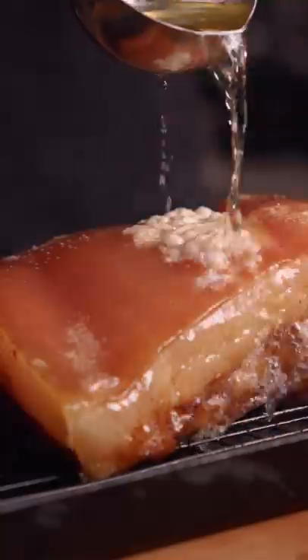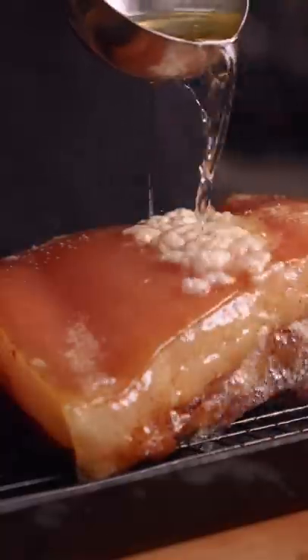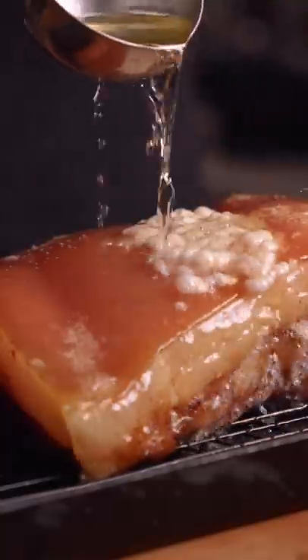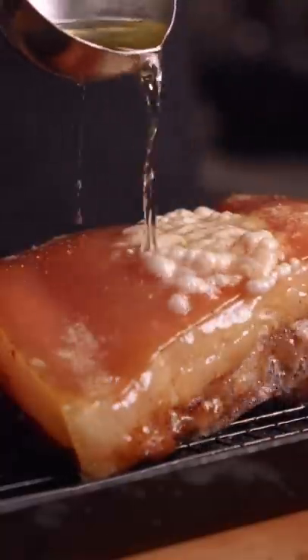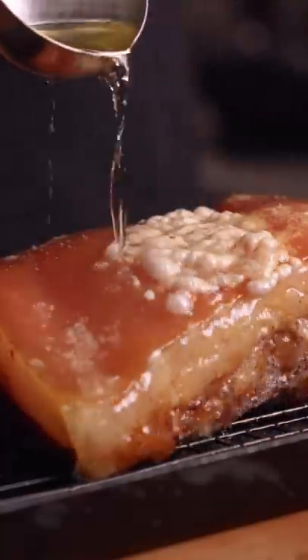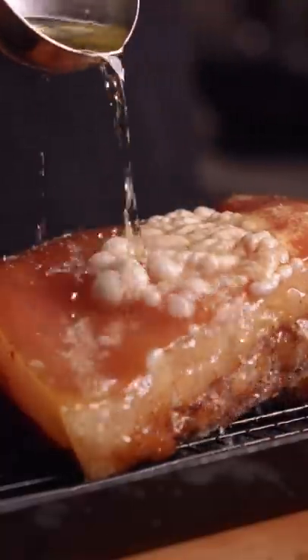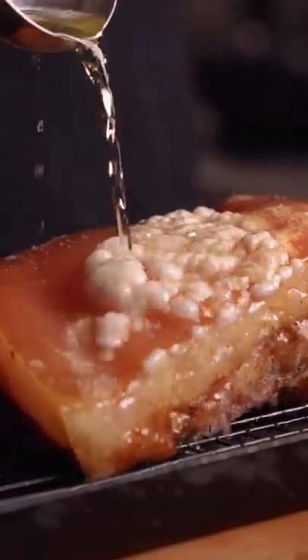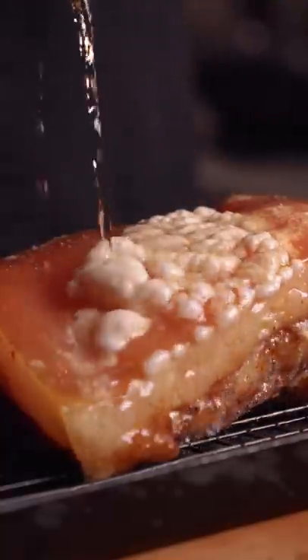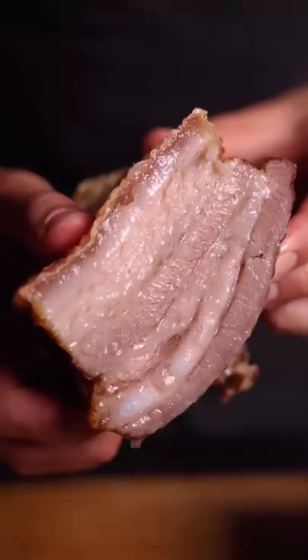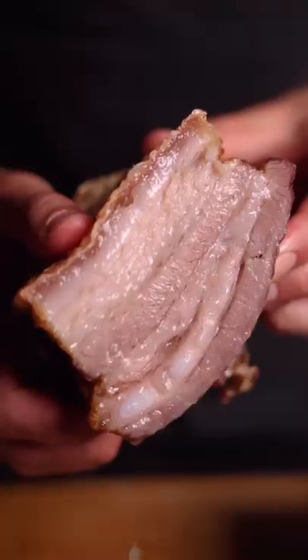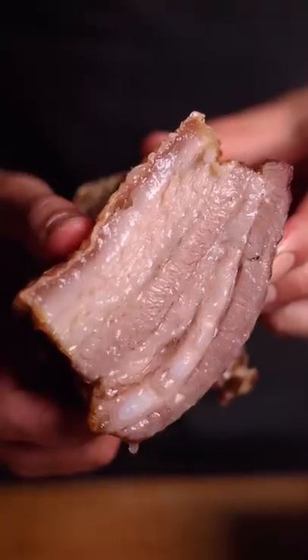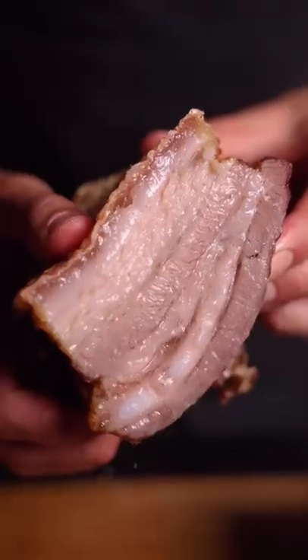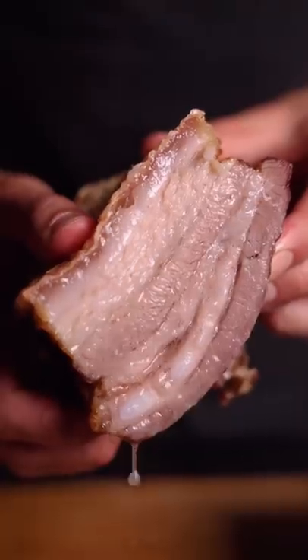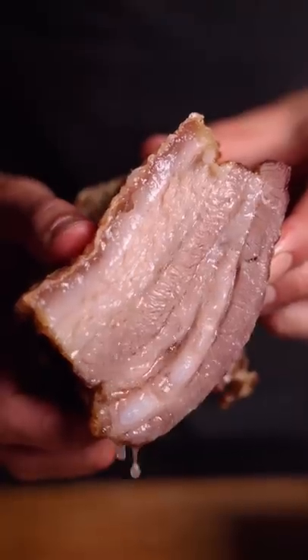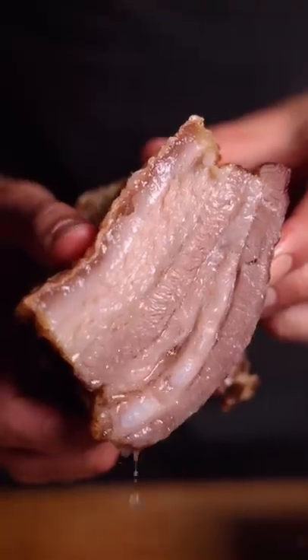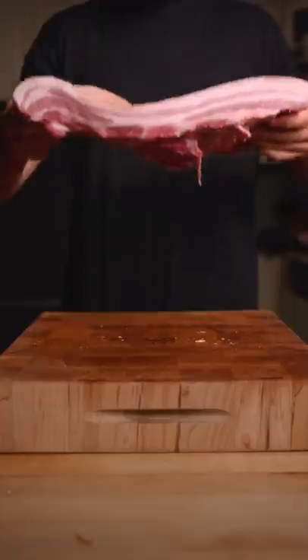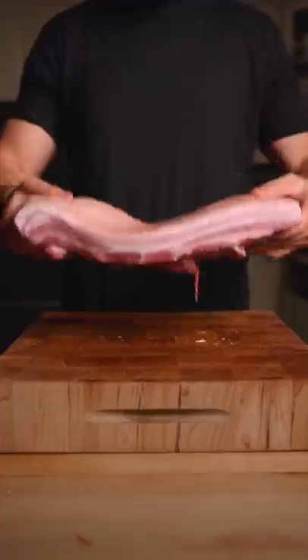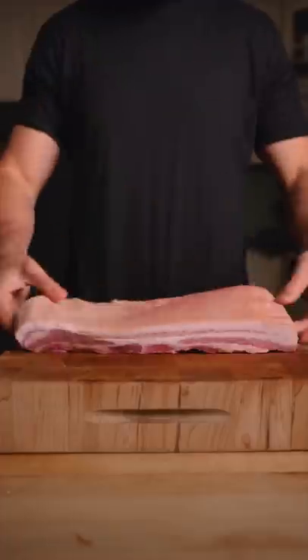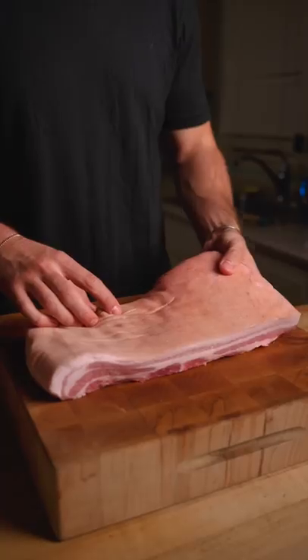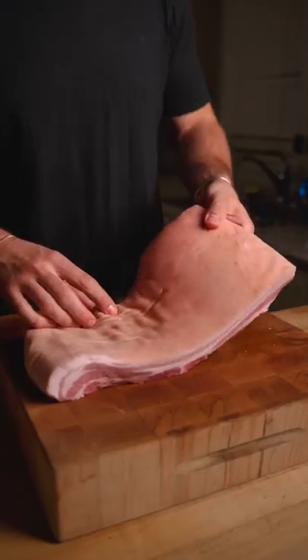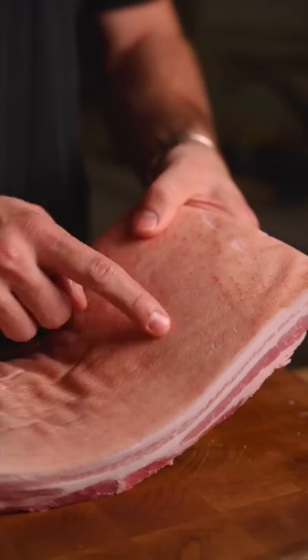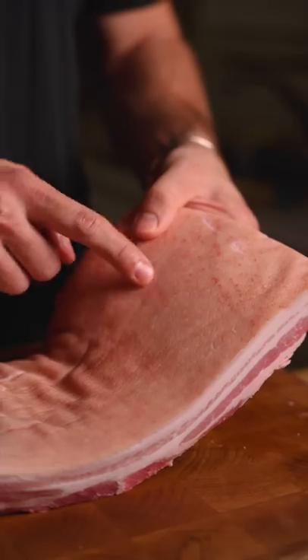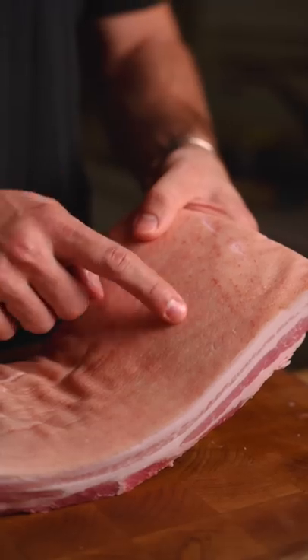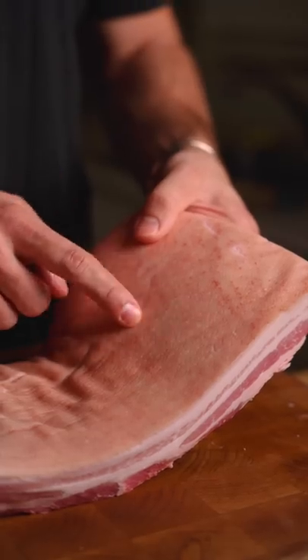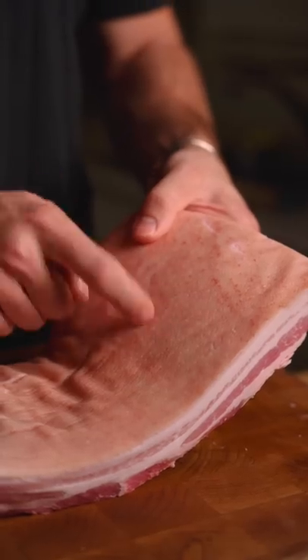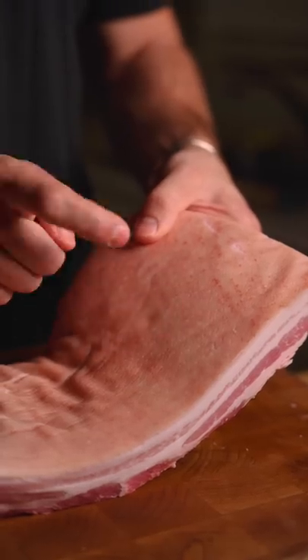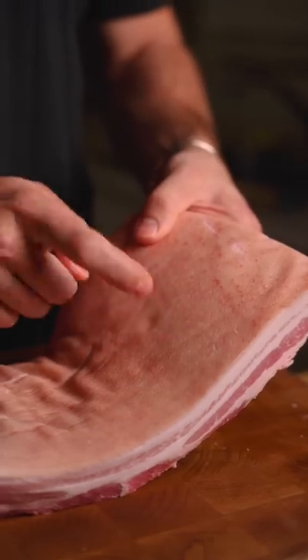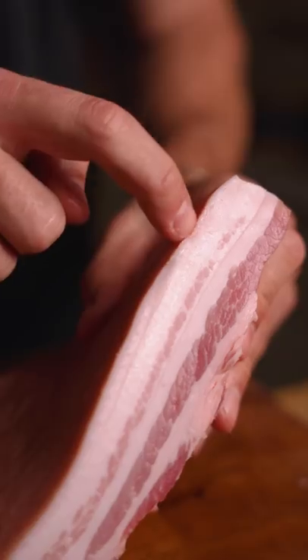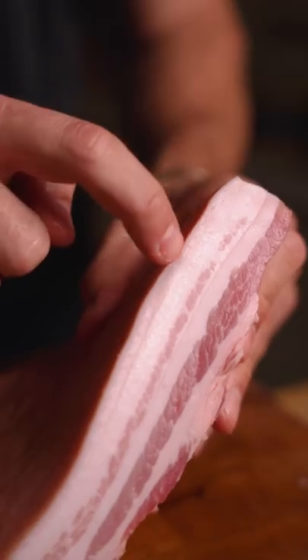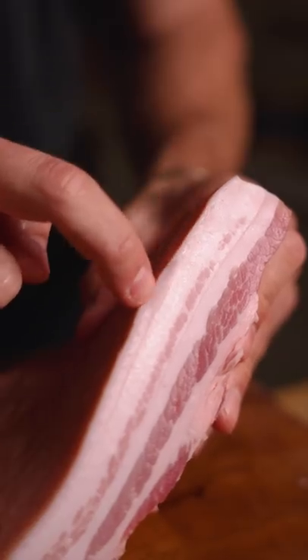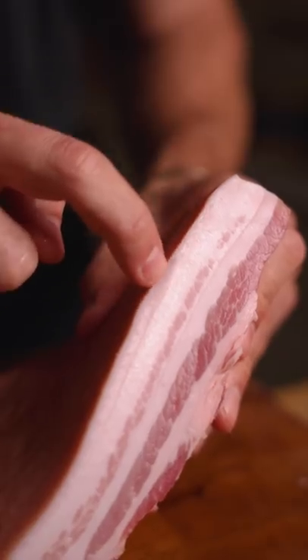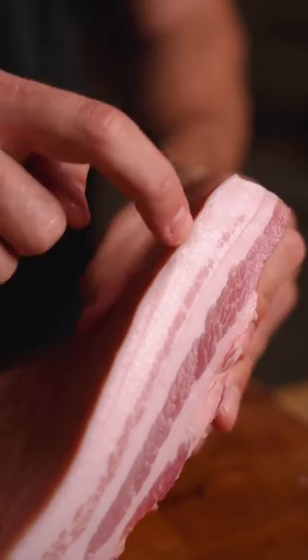How to make the most crispy and juicy pork belly. Start with a high-quality pork belly that's skin-on.